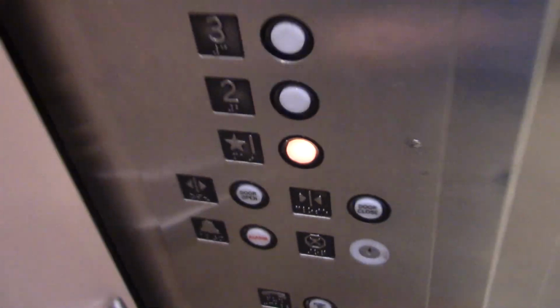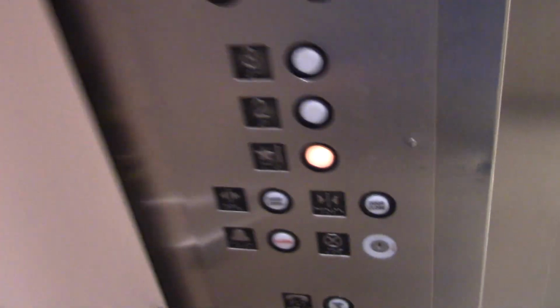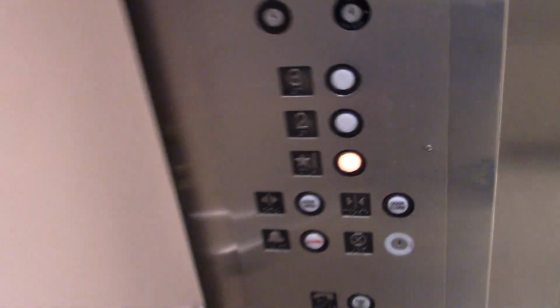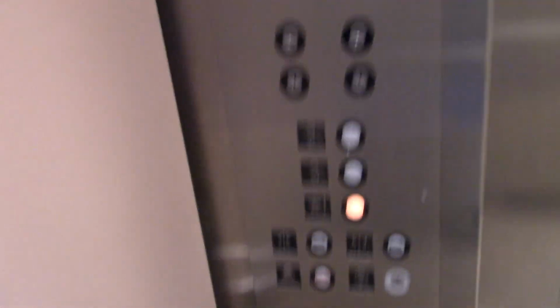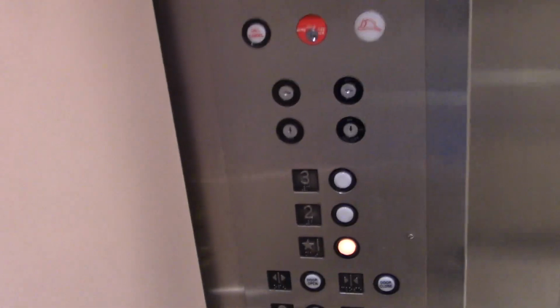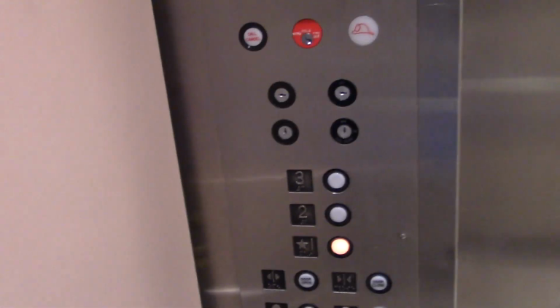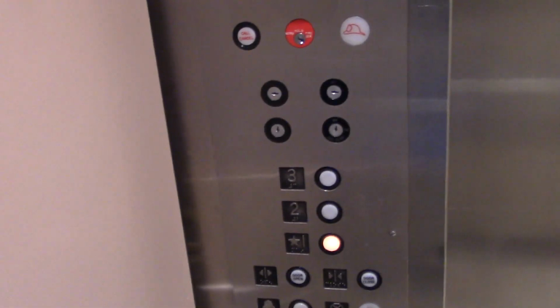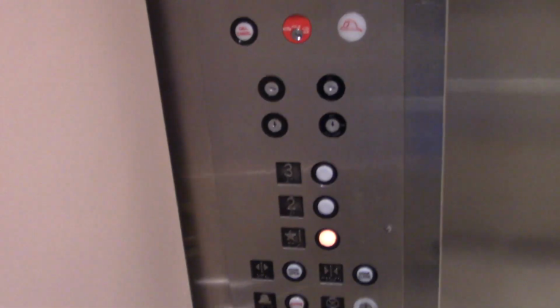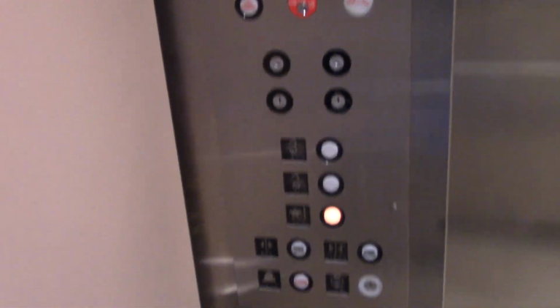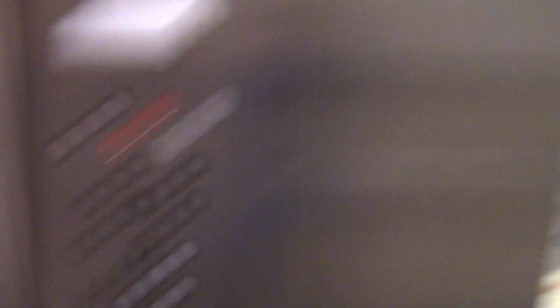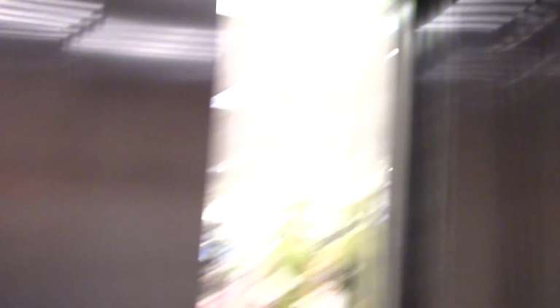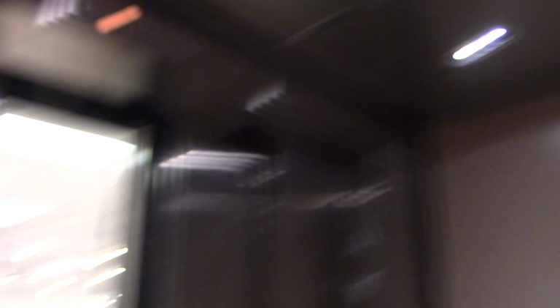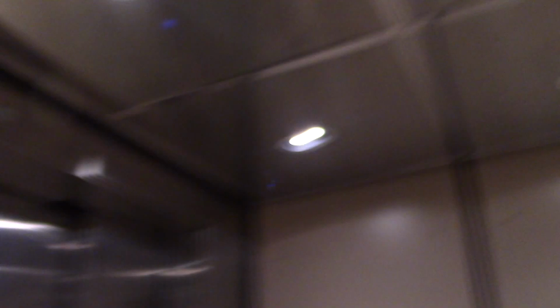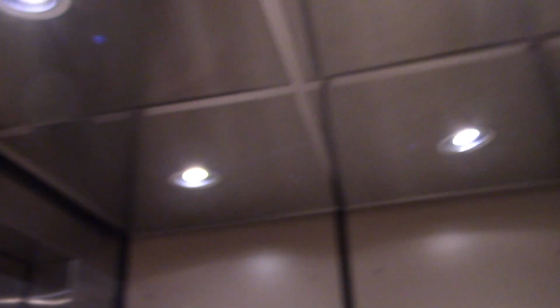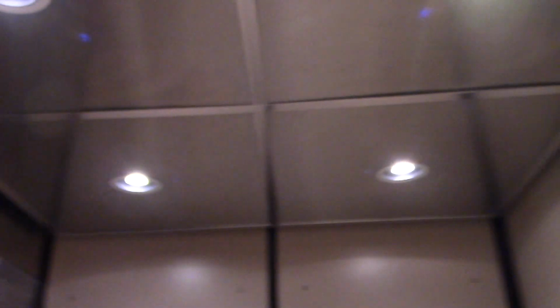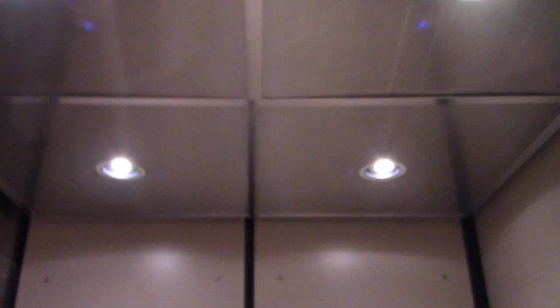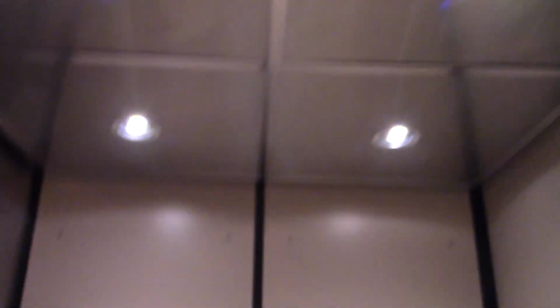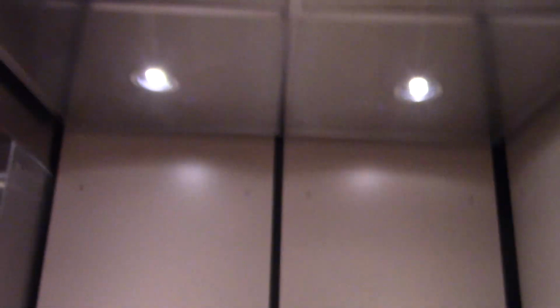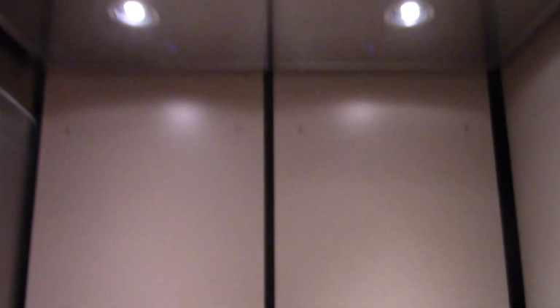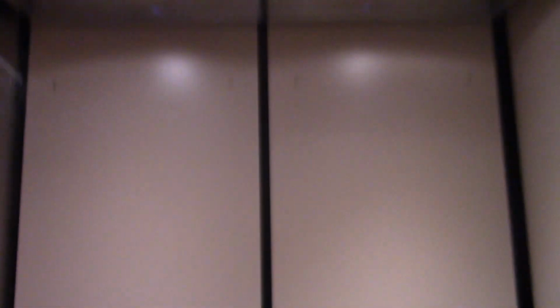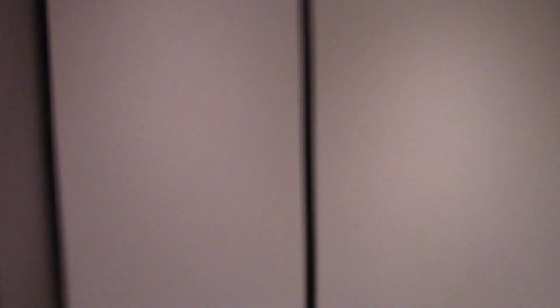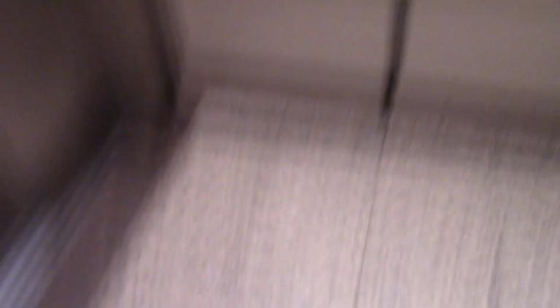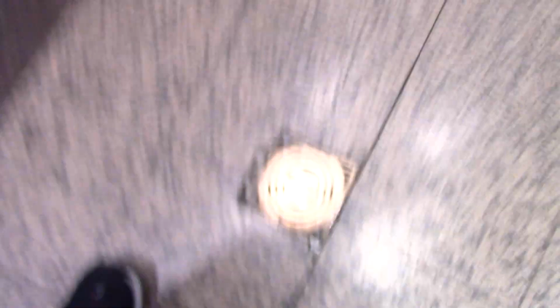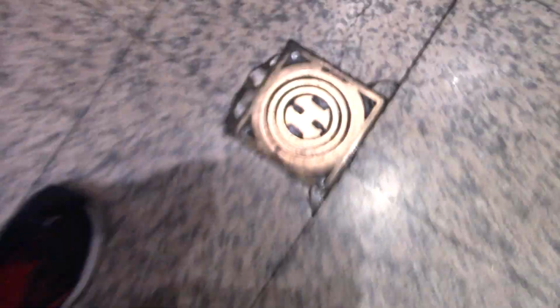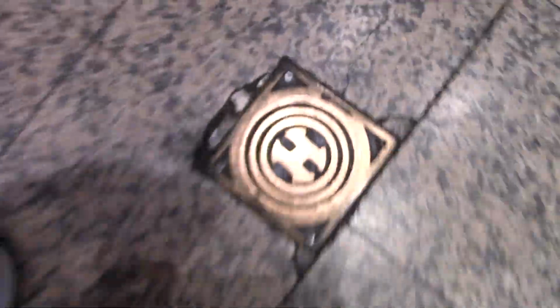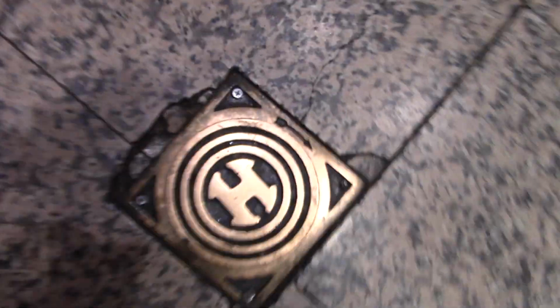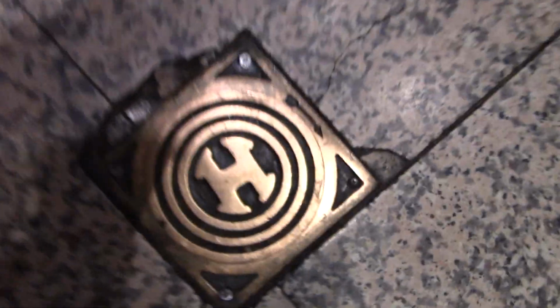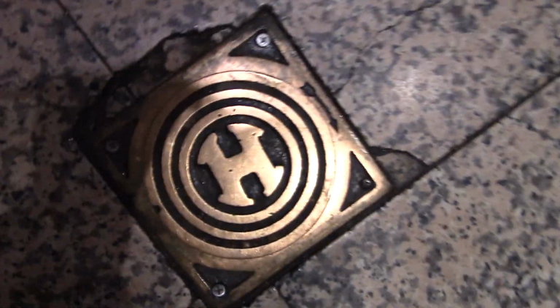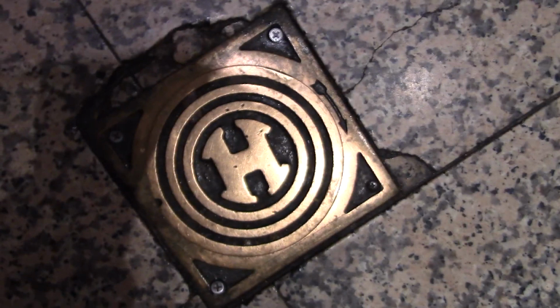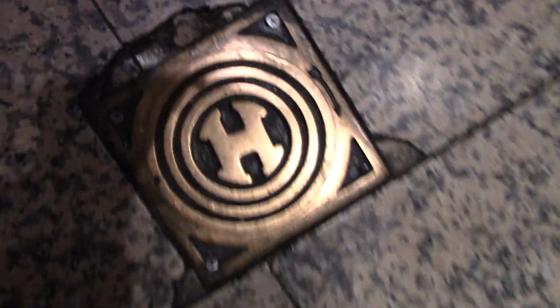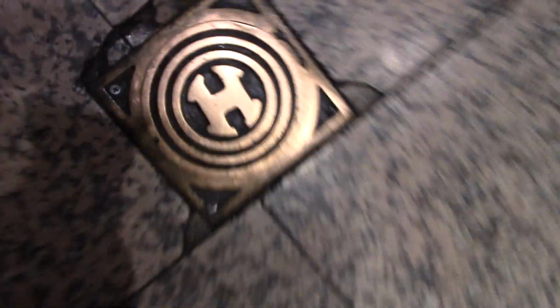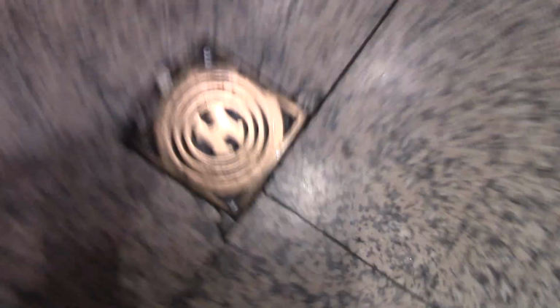Finally in the elevator — here we go down to one. Let's get our cap on the way down. Yep, it's an Otis. Got the Otis logo.